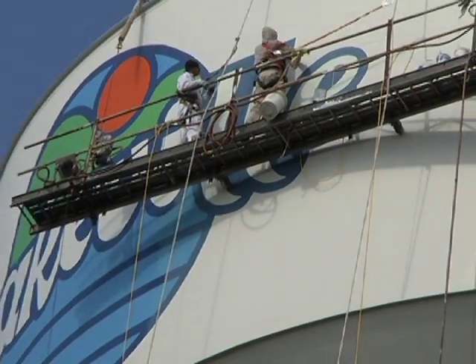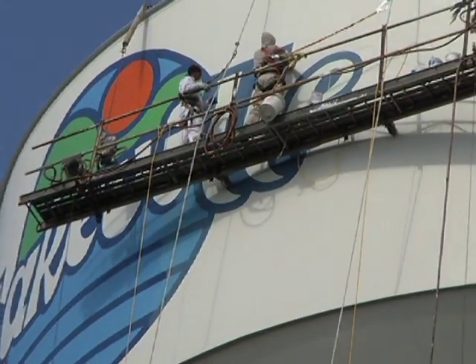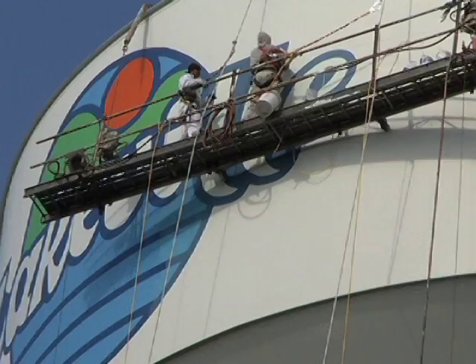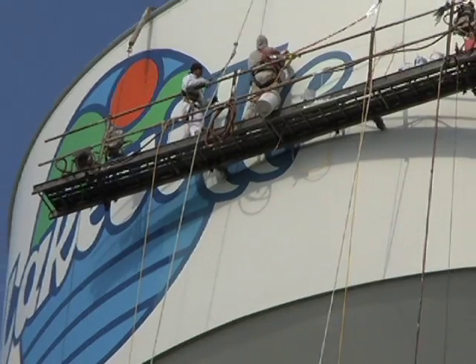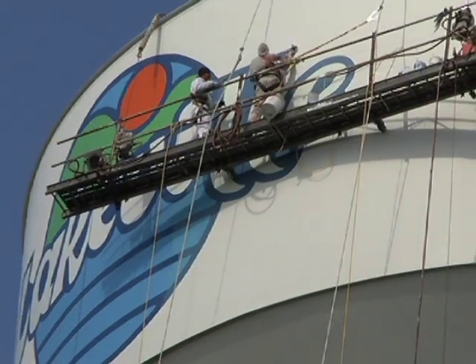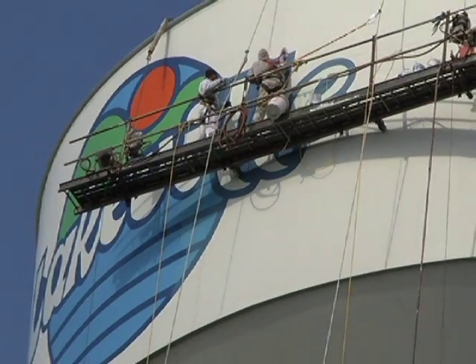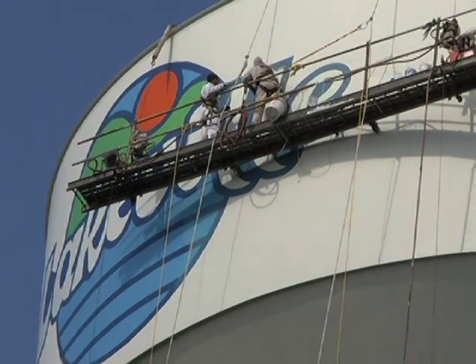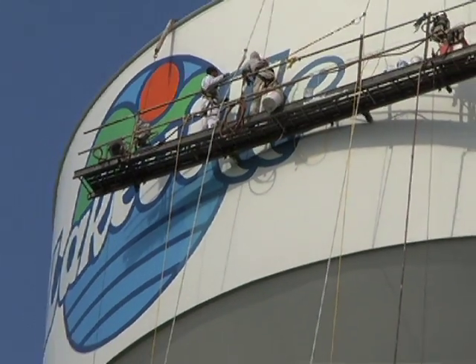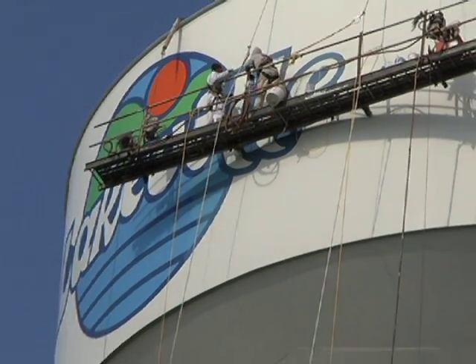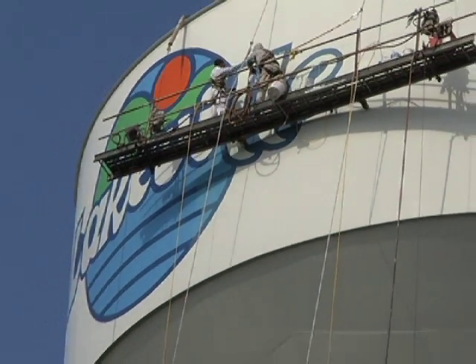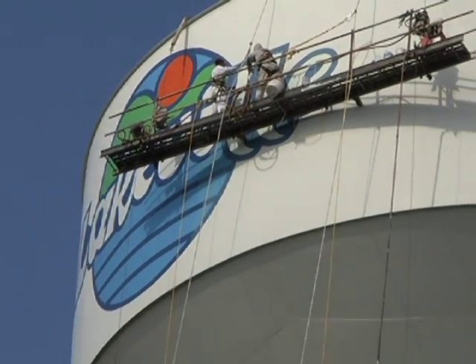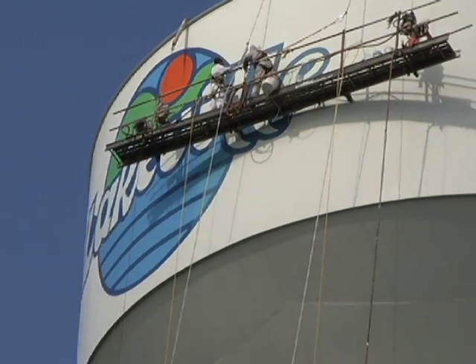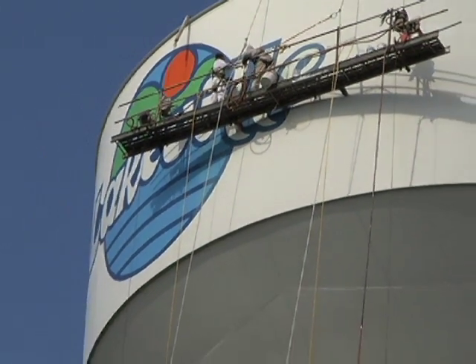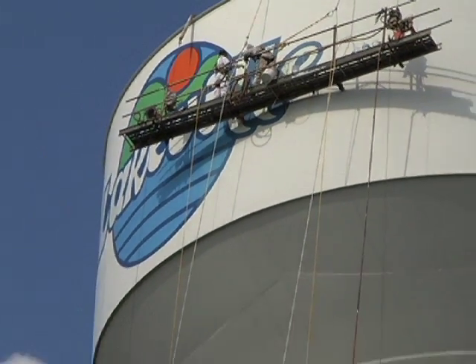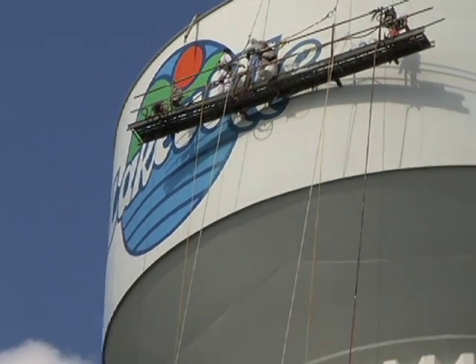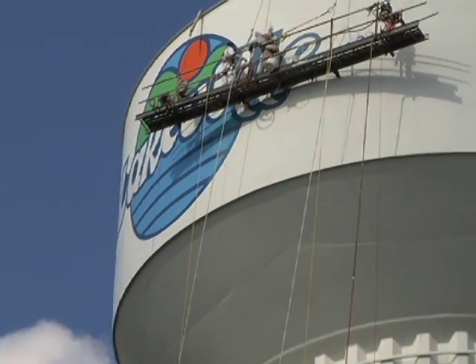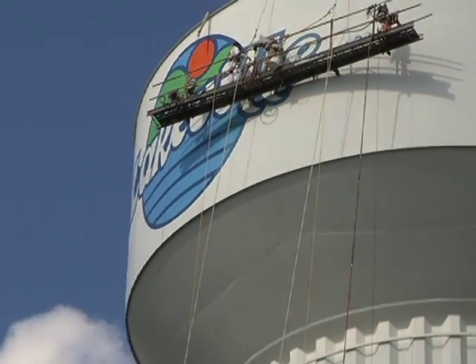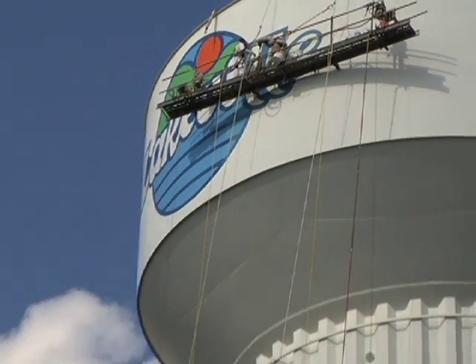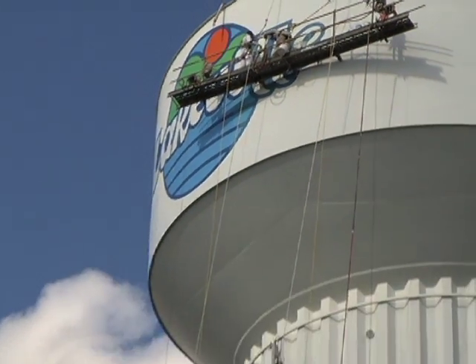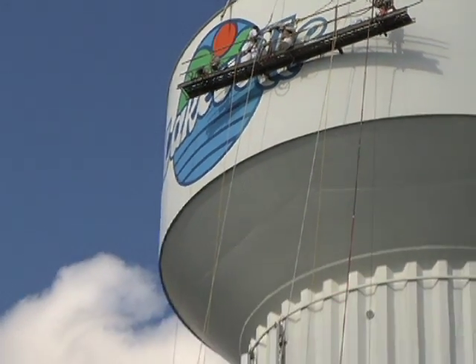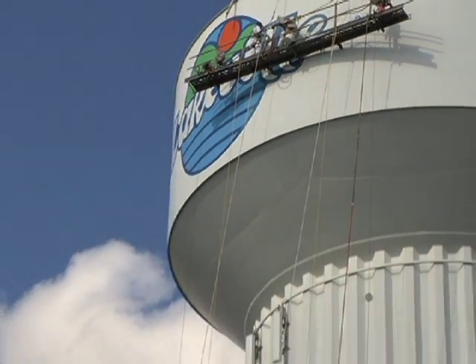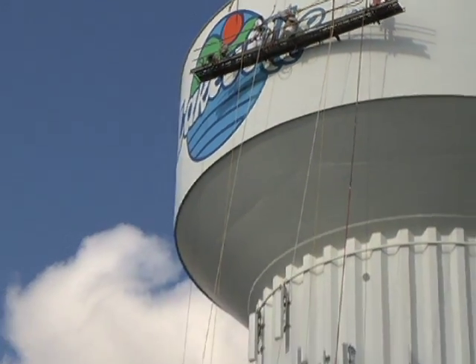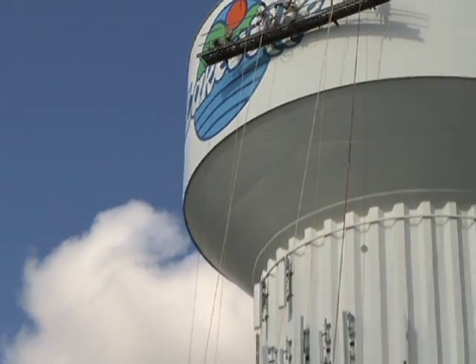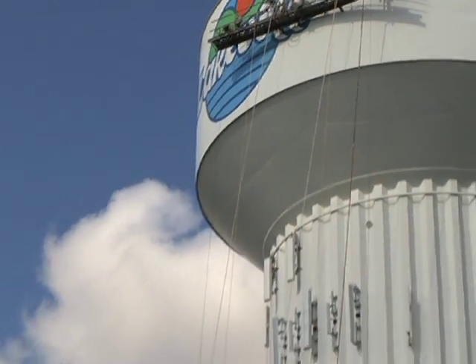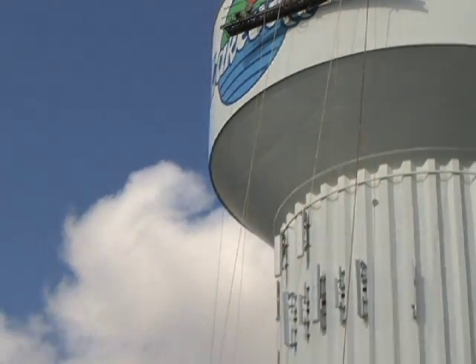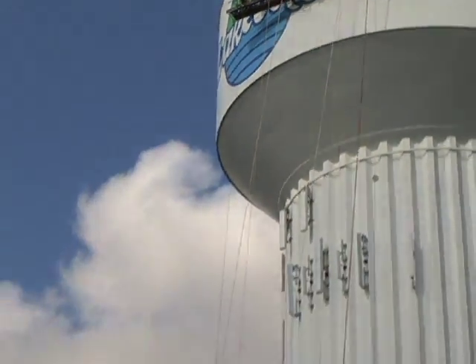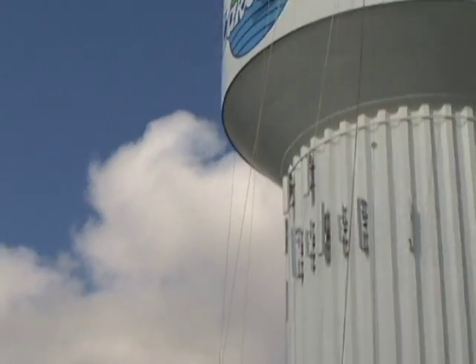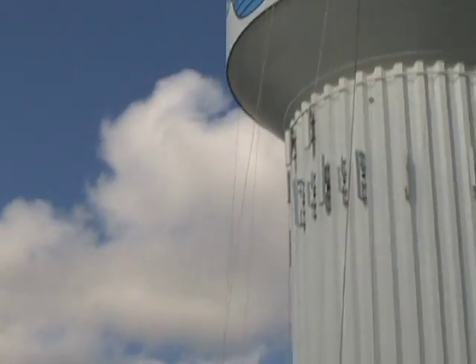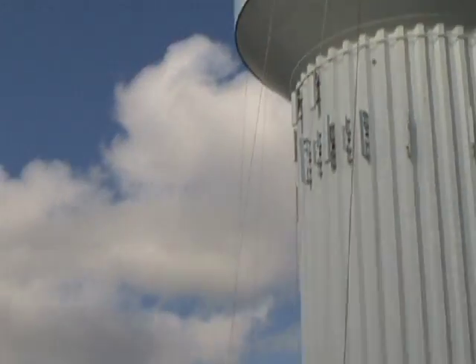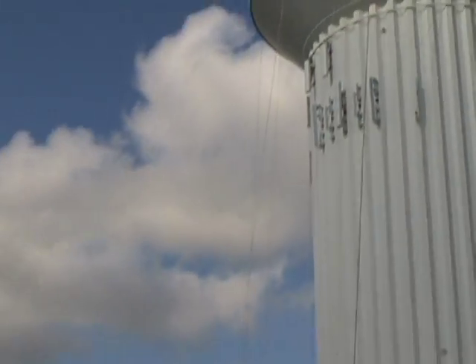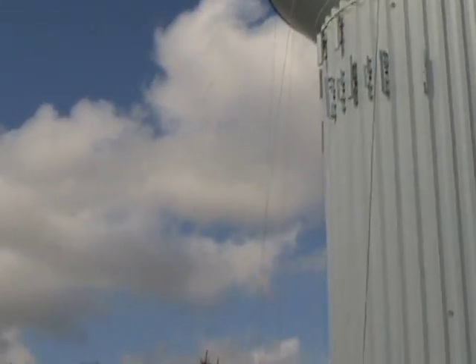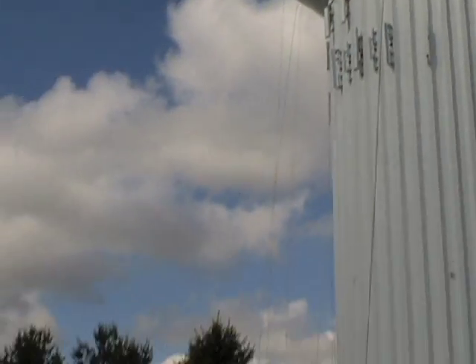Oh my goodness gracious me. Look at how high up they are. You'd never get this cow way up there.